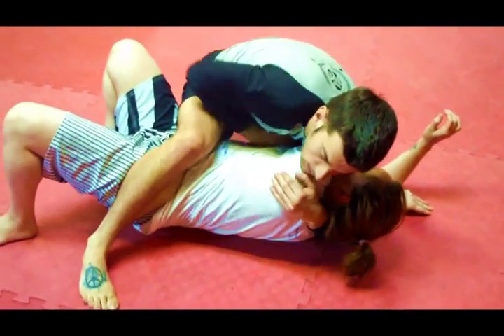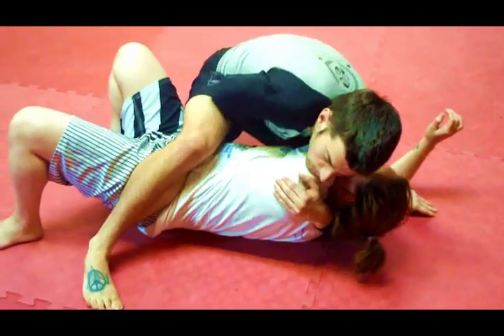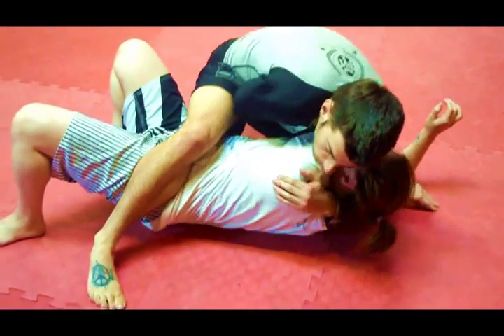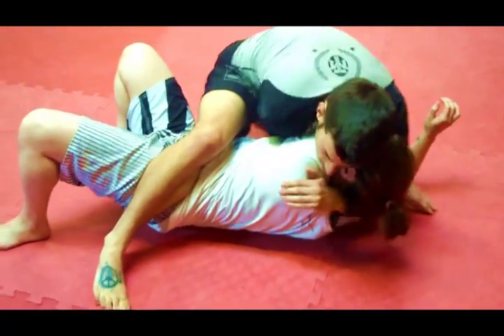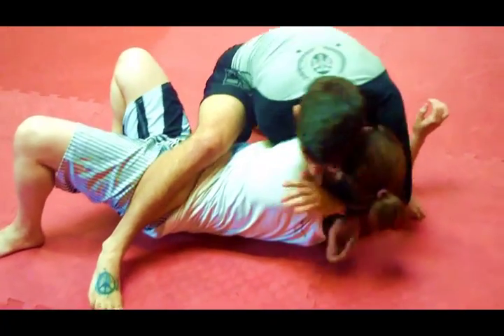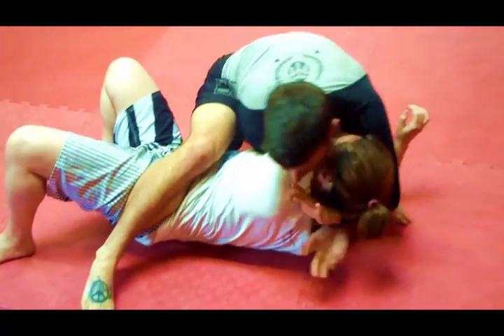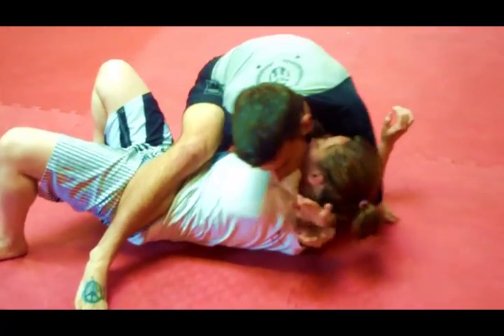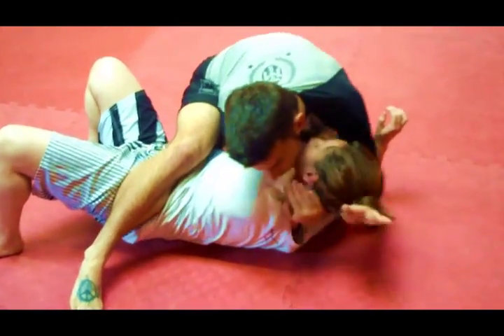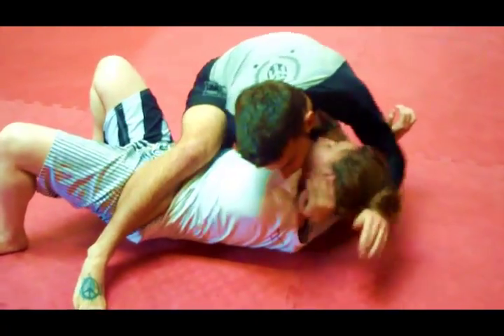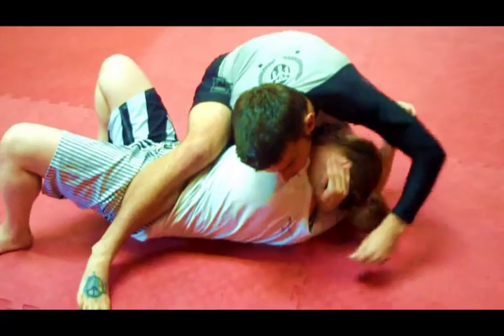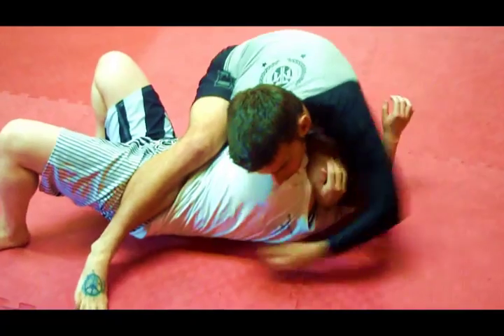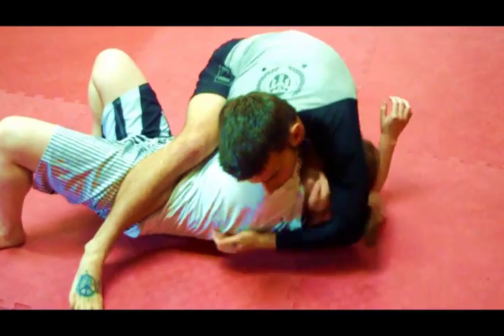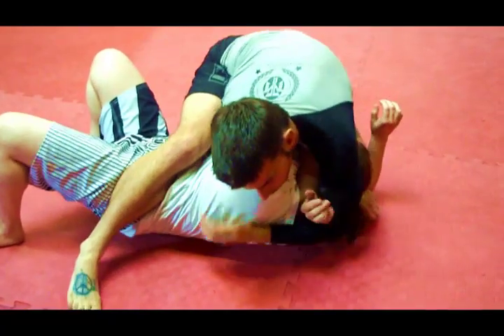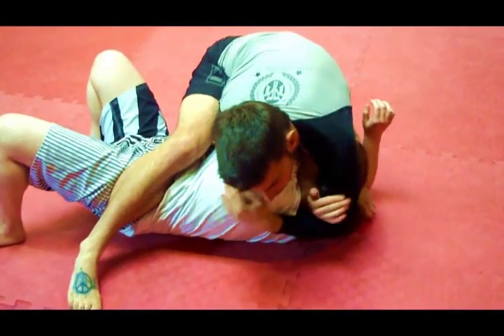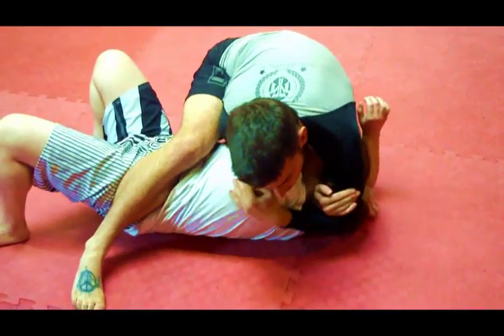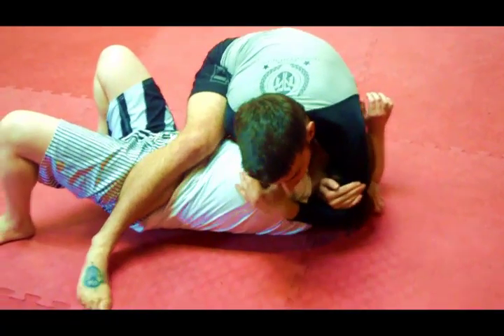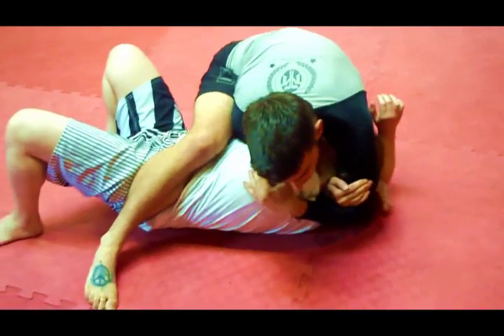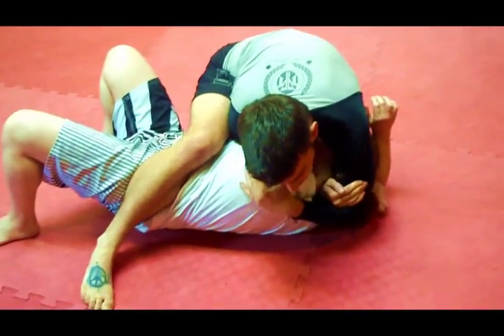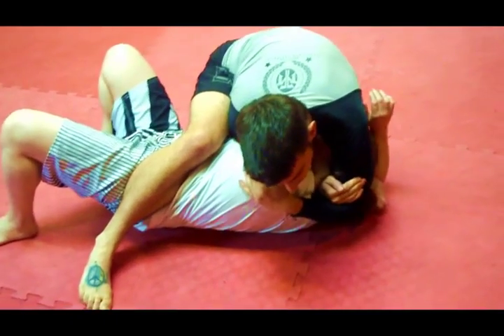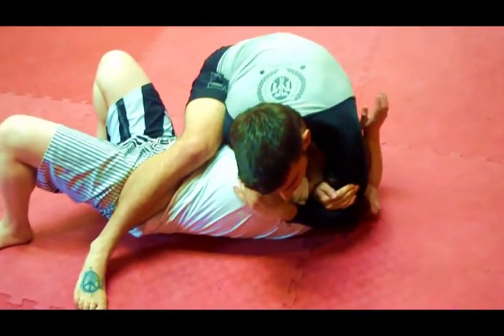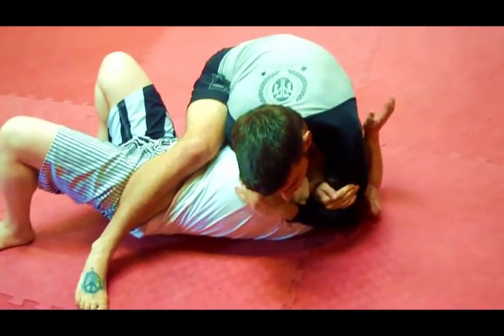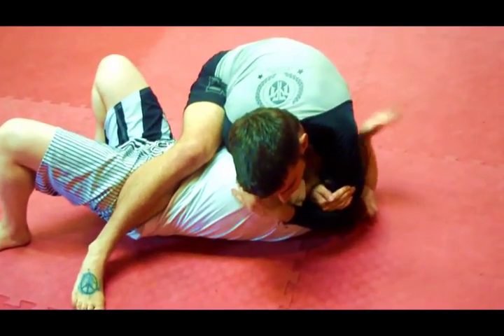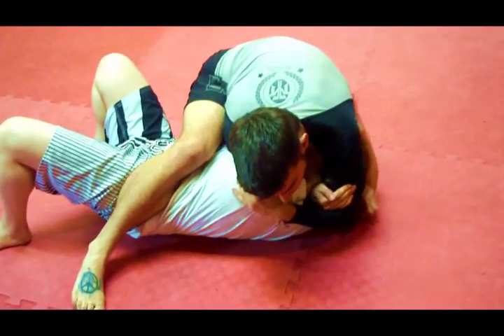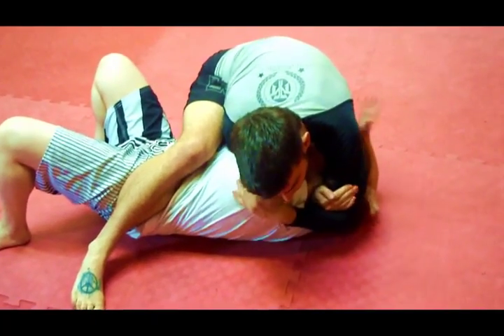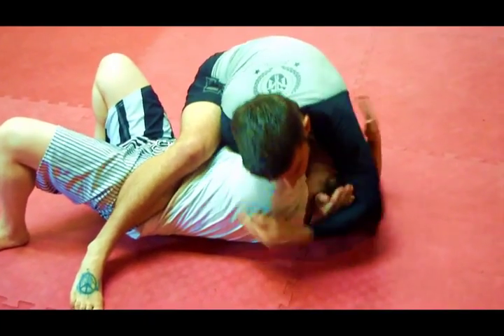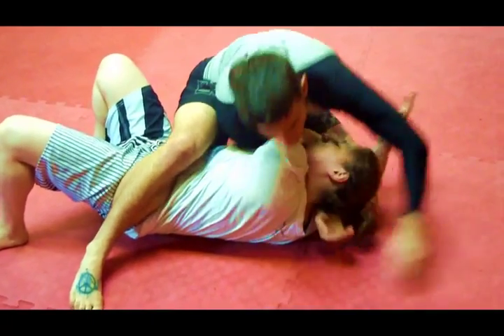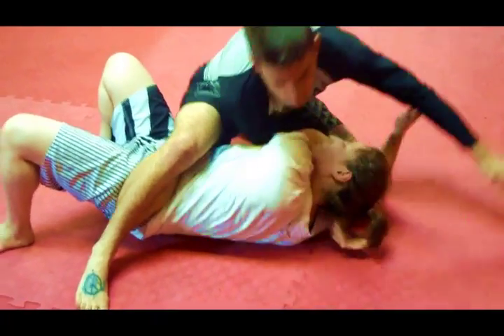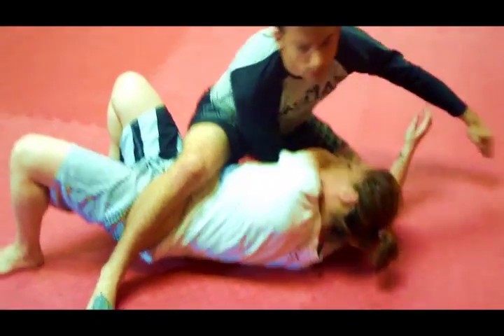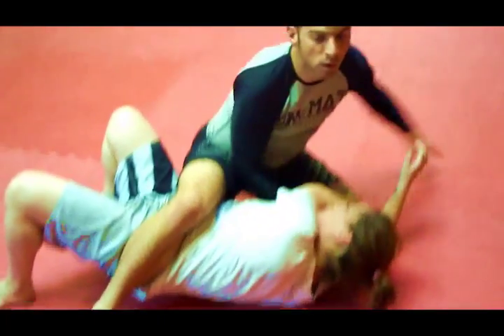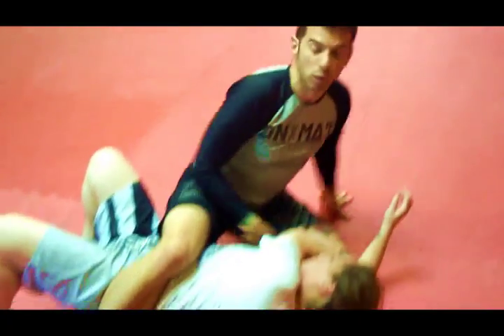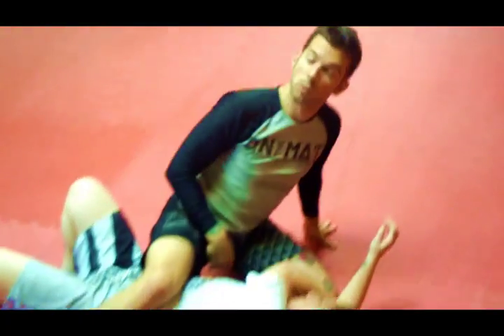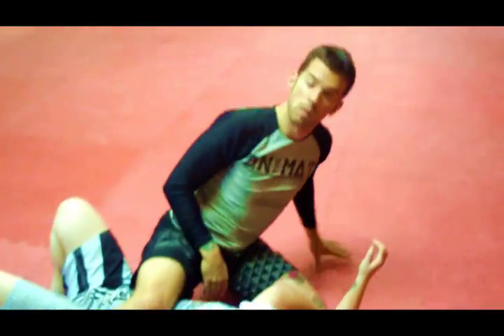Sneak my right arm through and finish with a DARS choke from top.